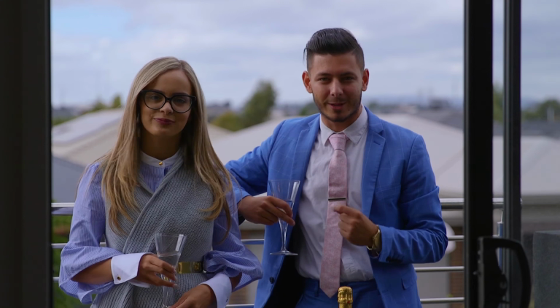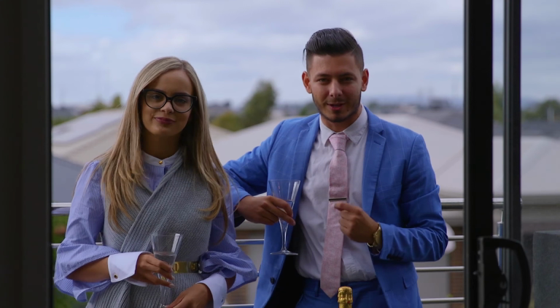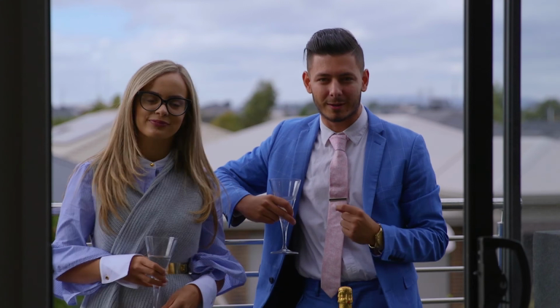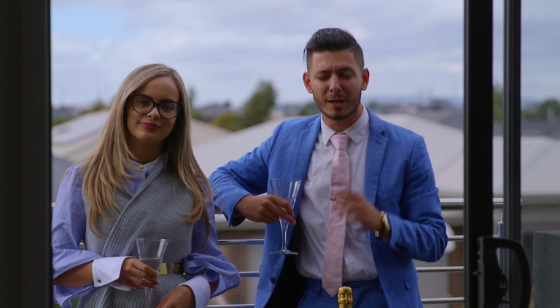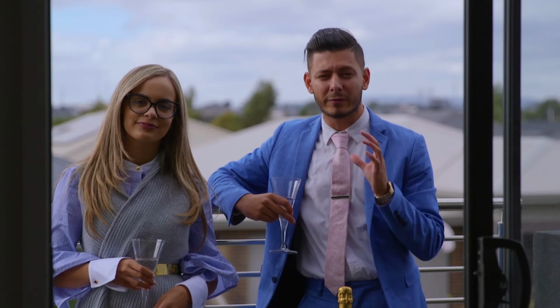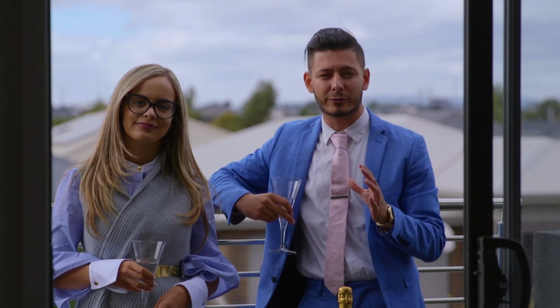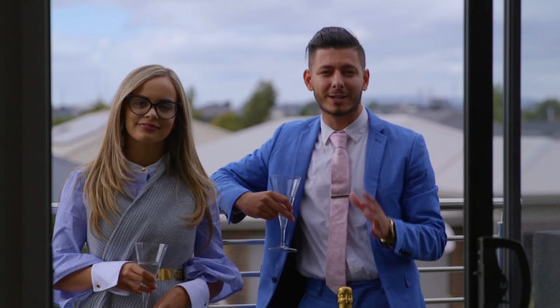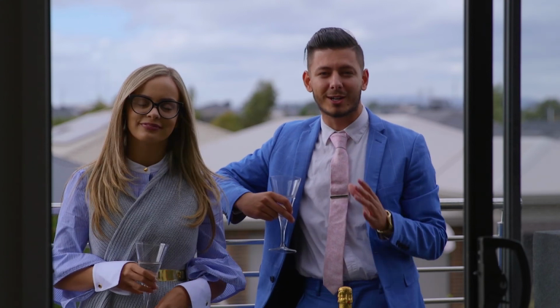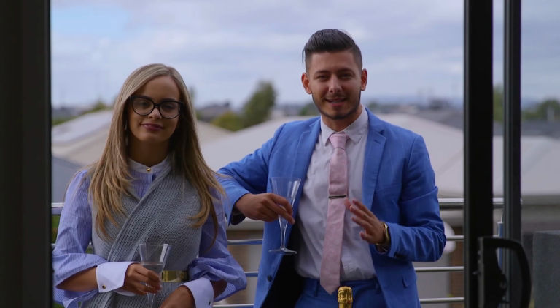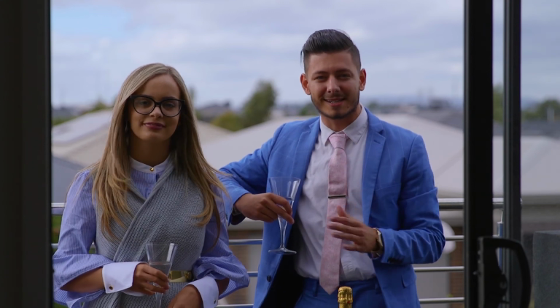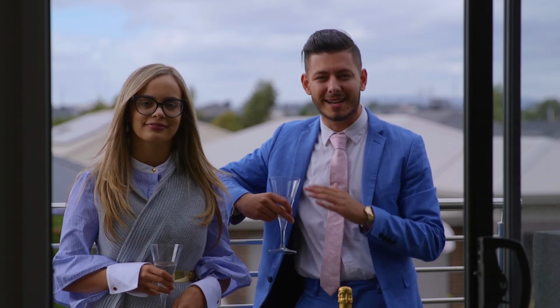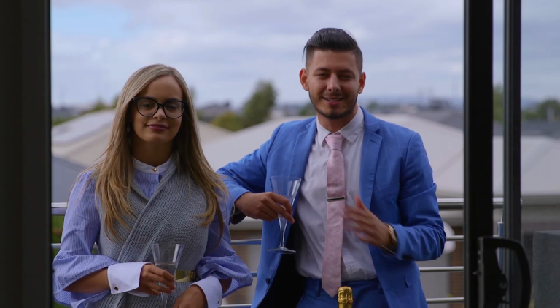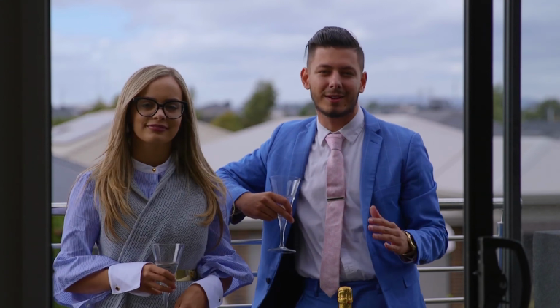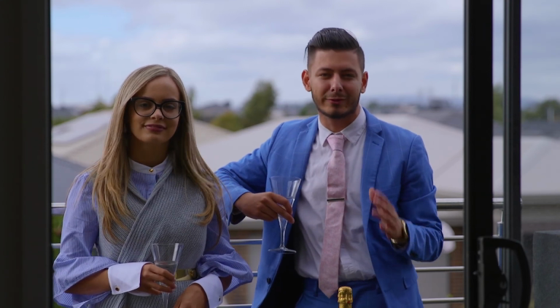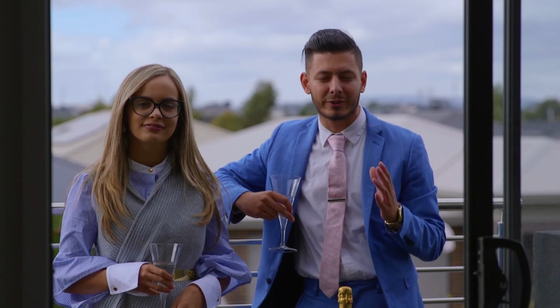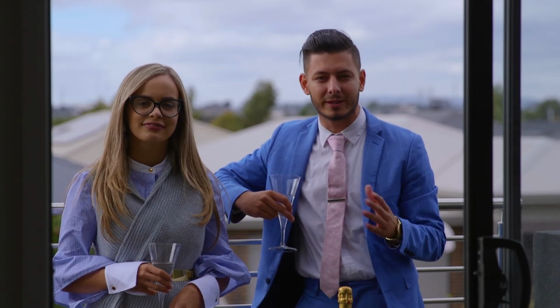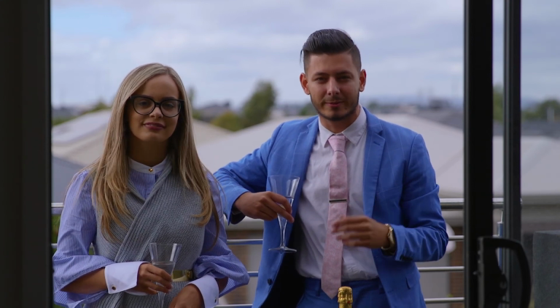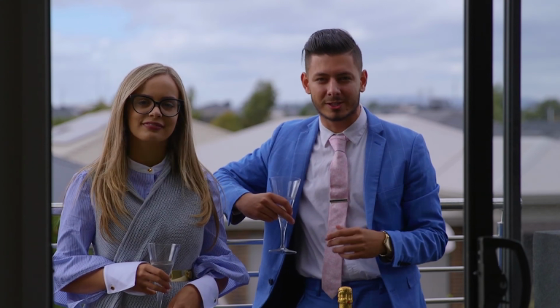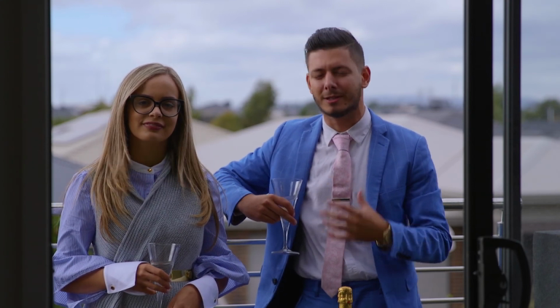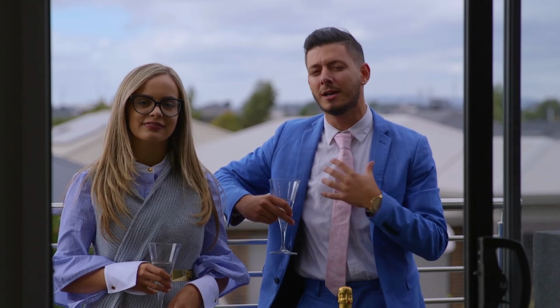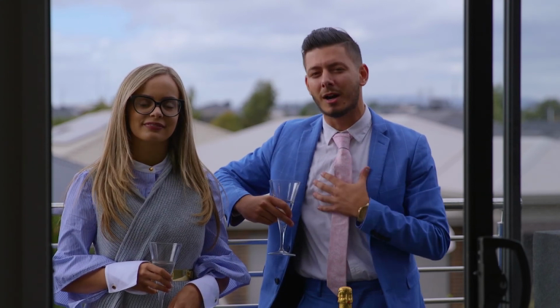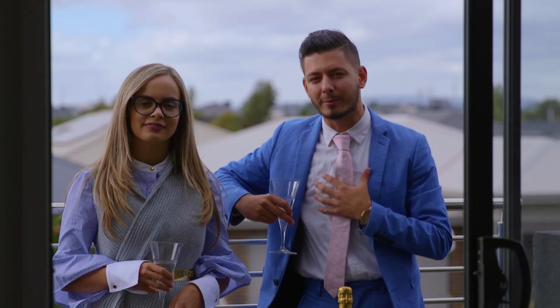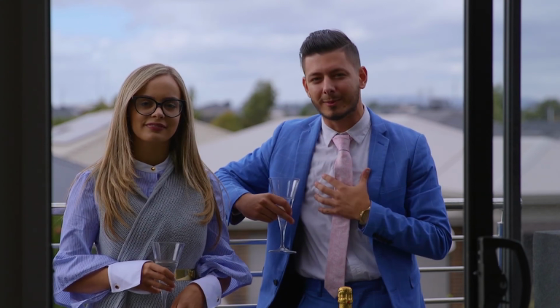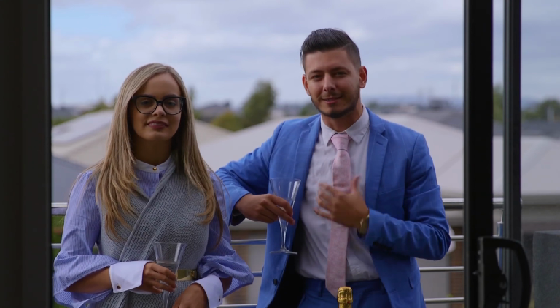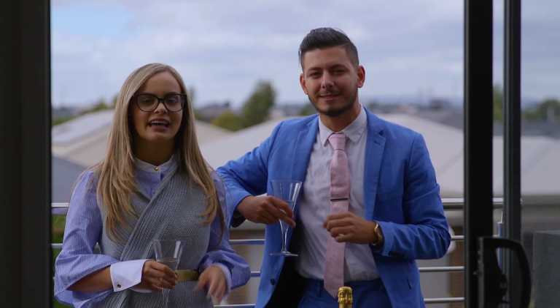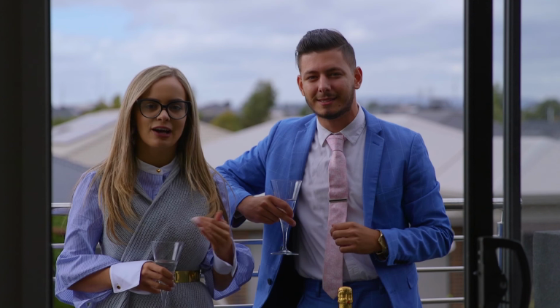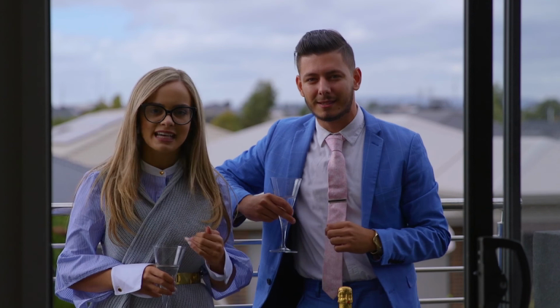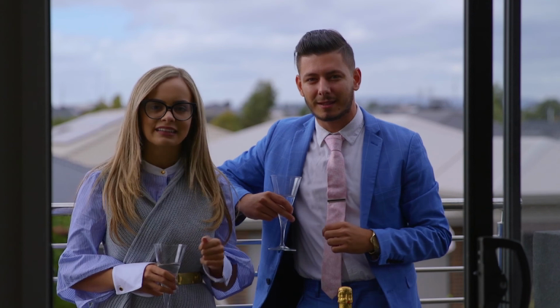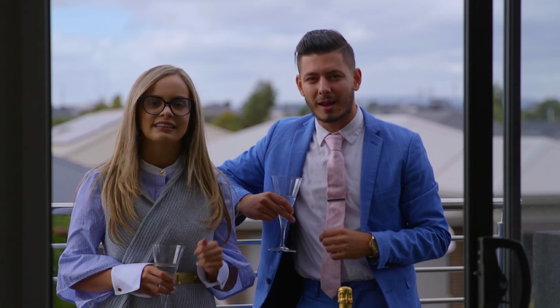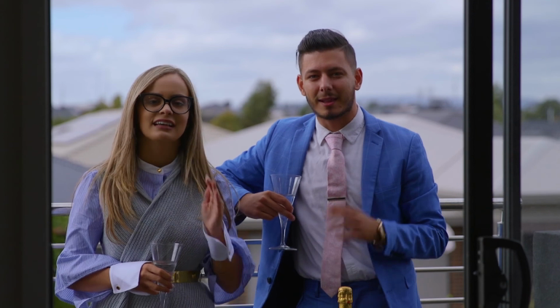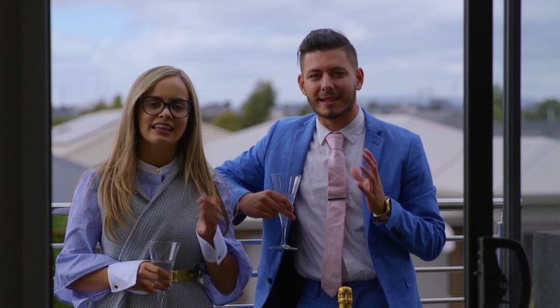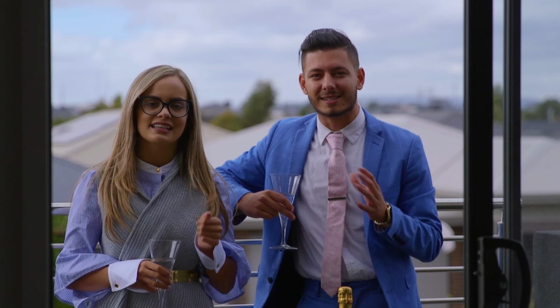We look forward to meeting you at our next open home. Feel free to contact us at any time for further information. I'm Kamal and I'm Tanya — let us unlock your future.